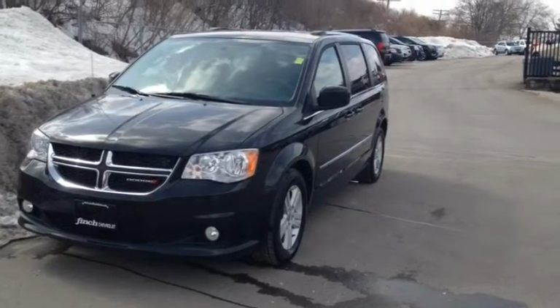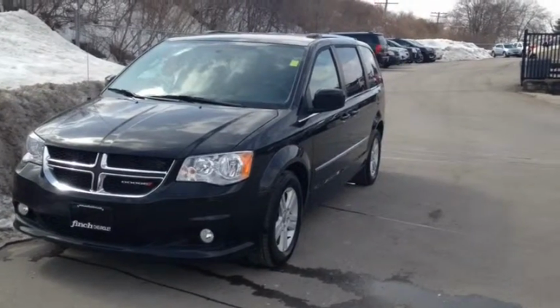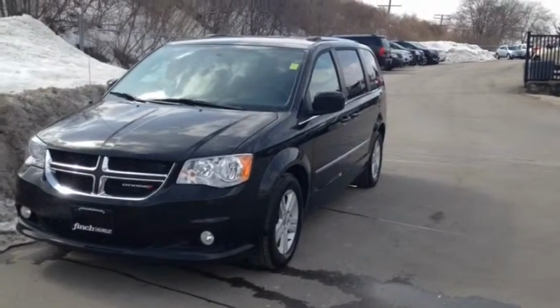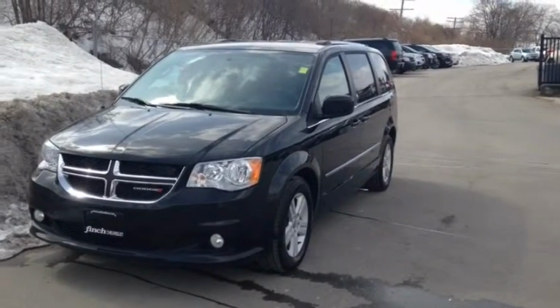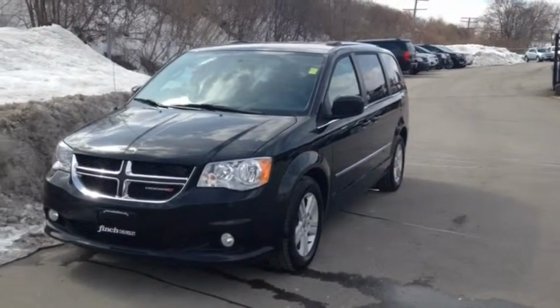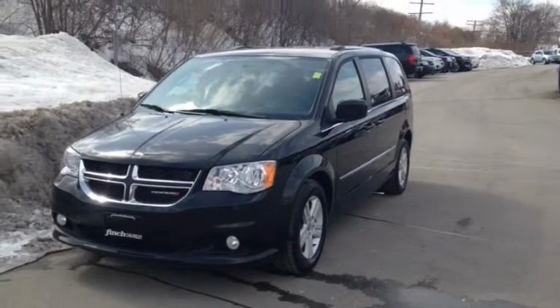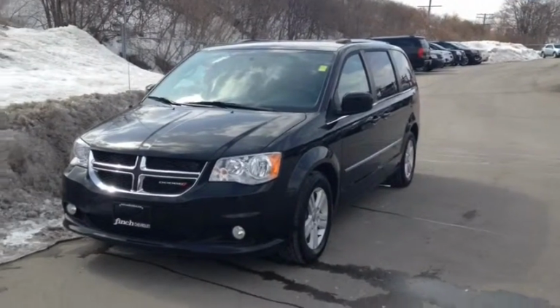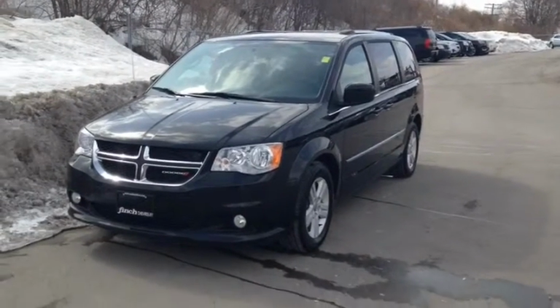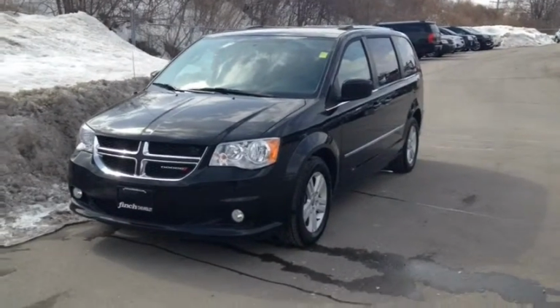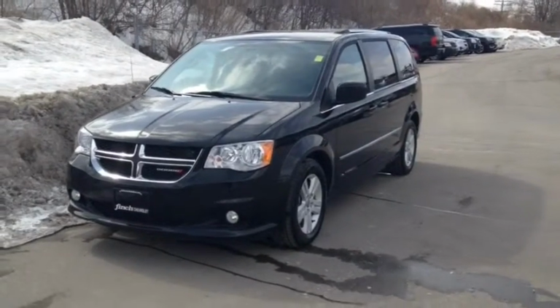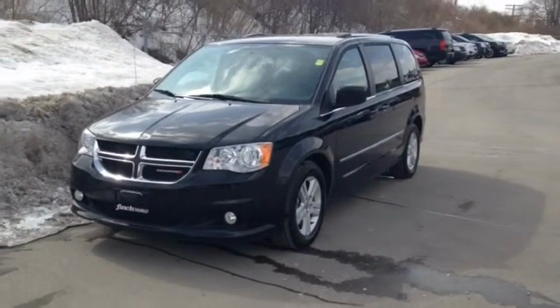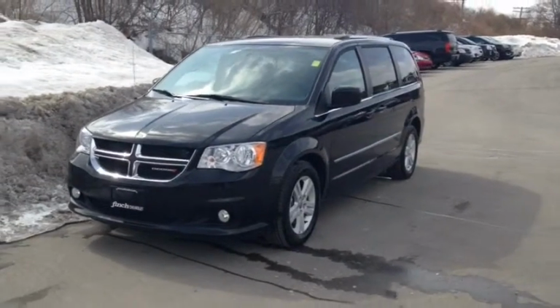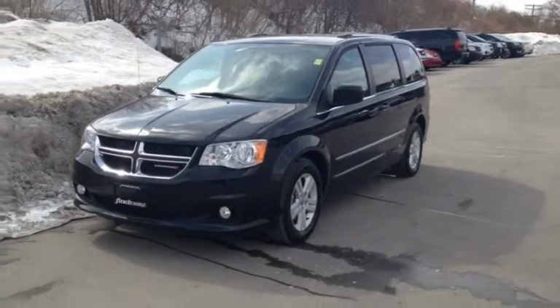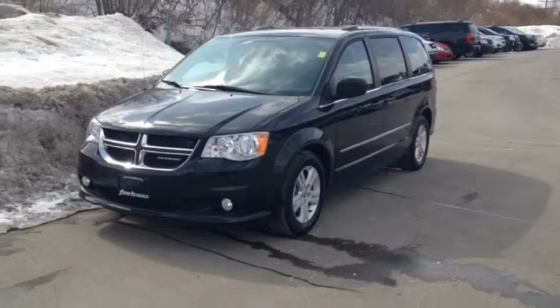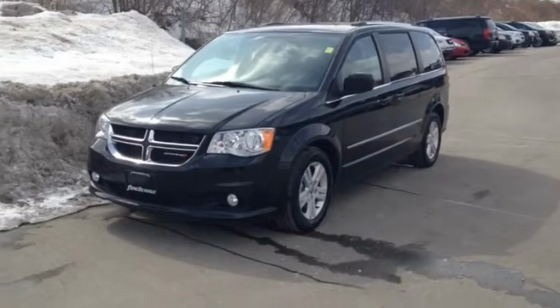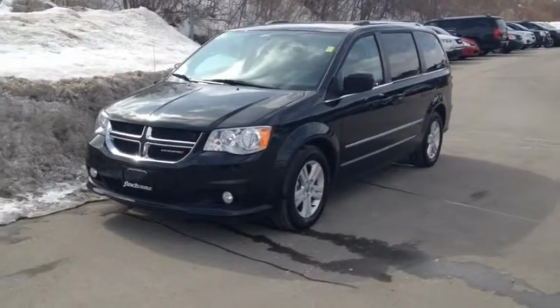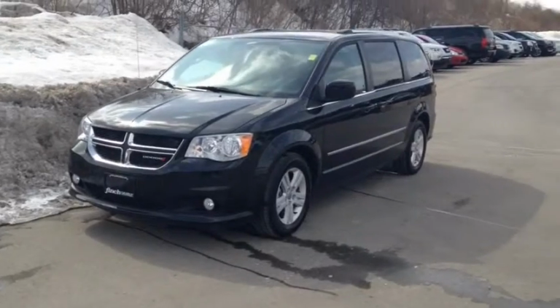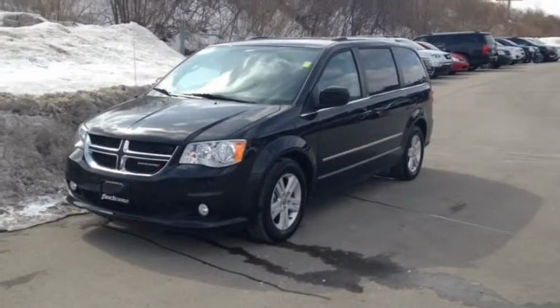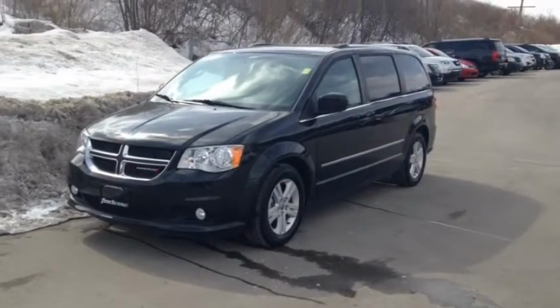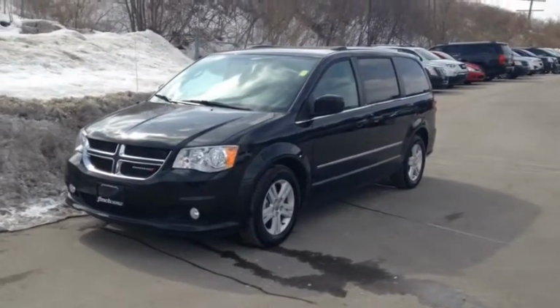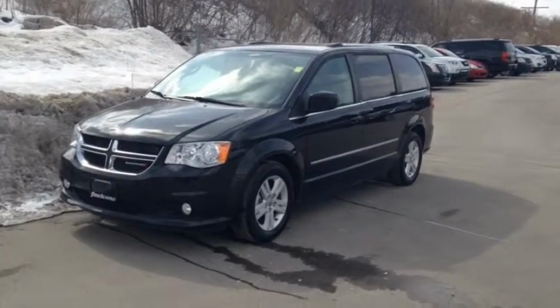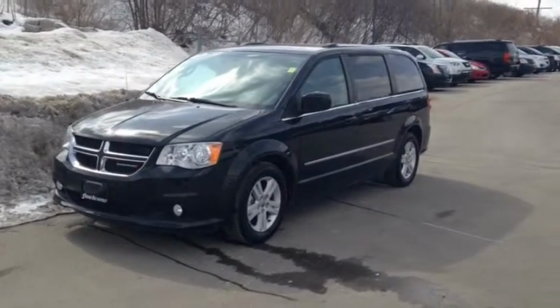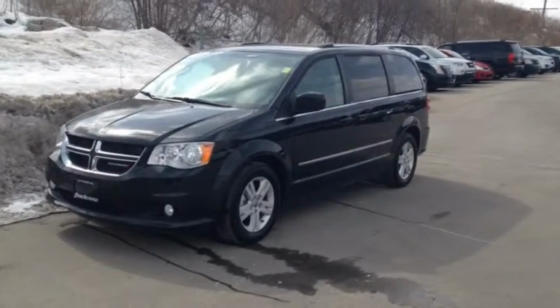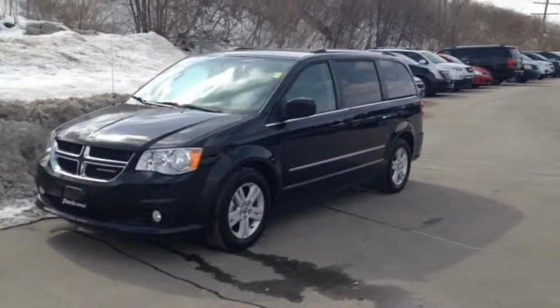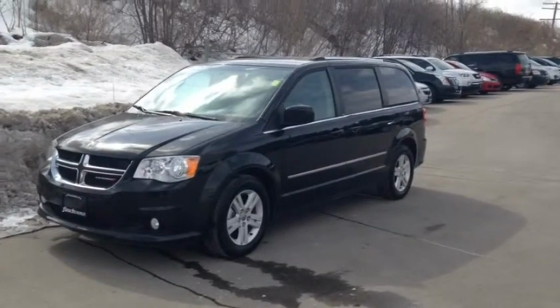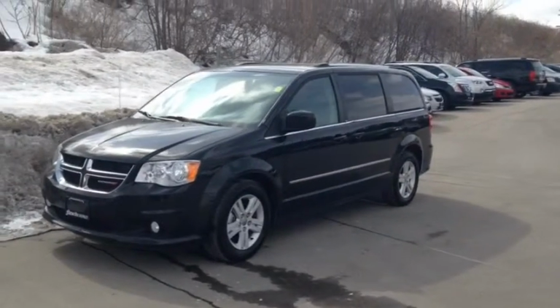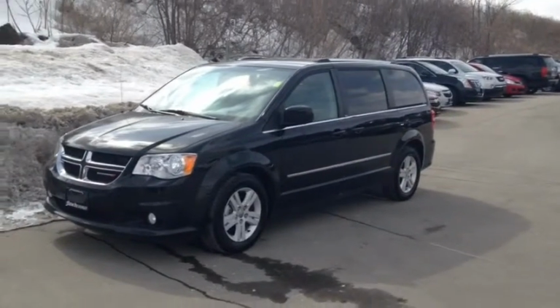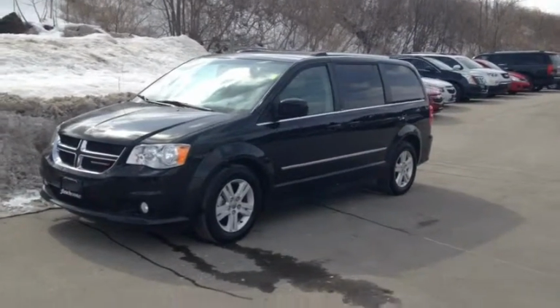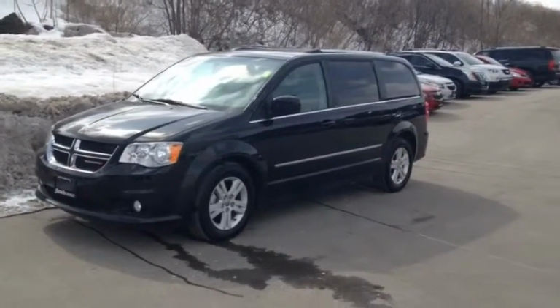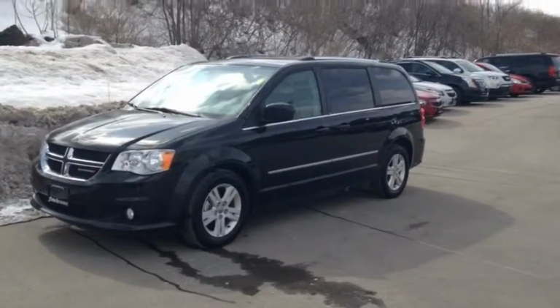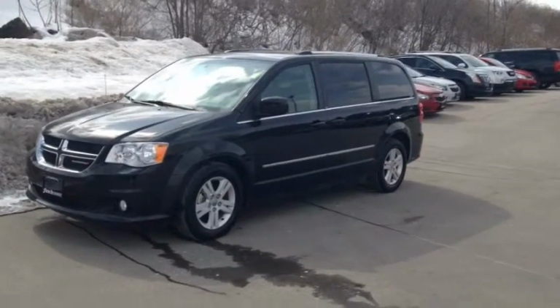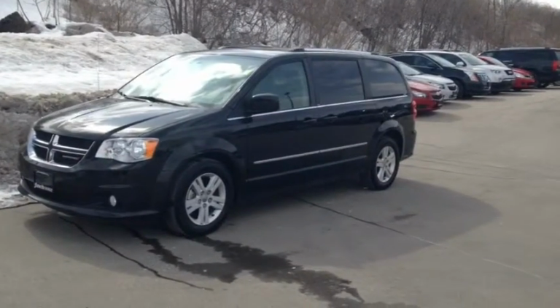This is a gently used, previously enjoyed vehicle that comes e-tested, safetied and certified with a complimentary CarProof report.